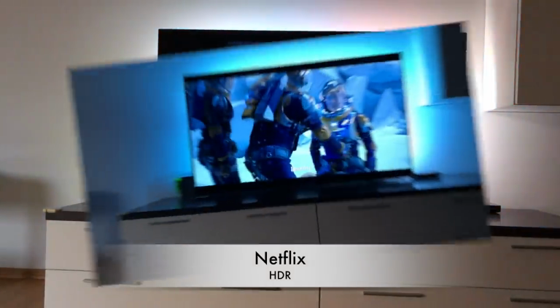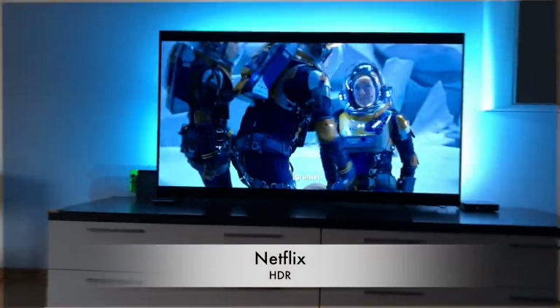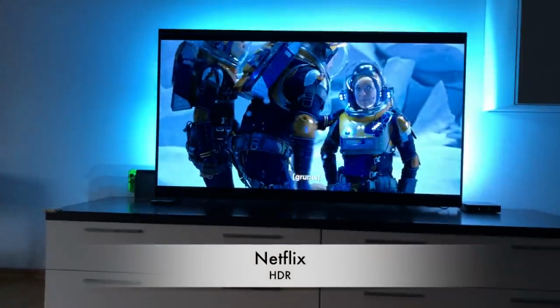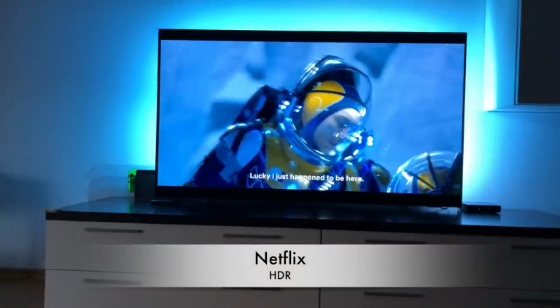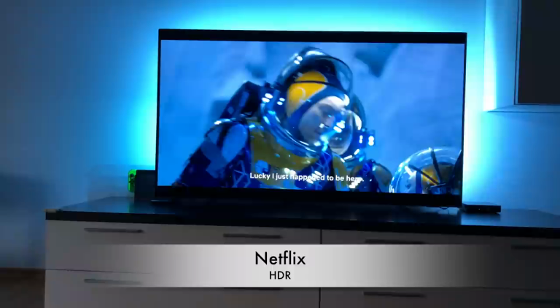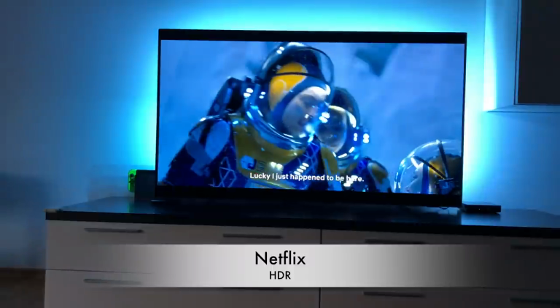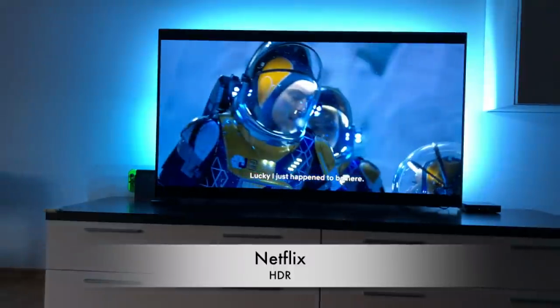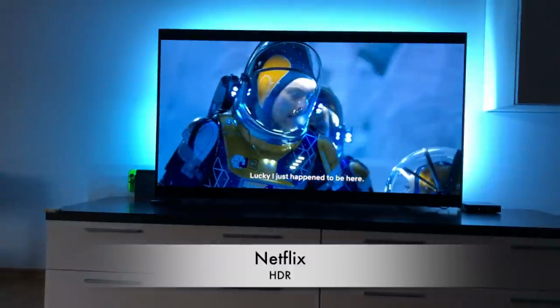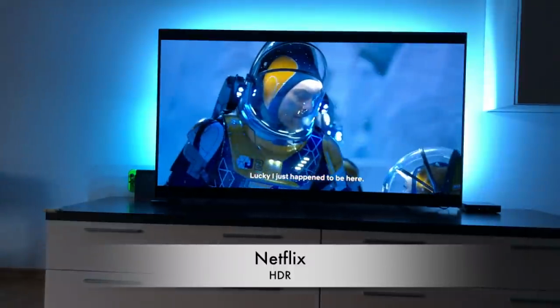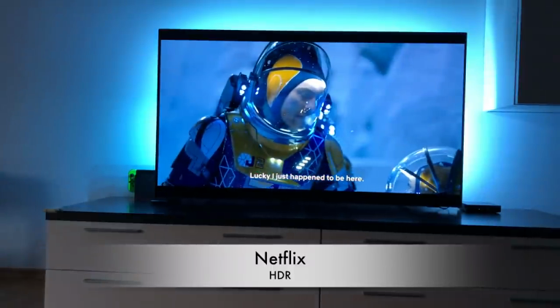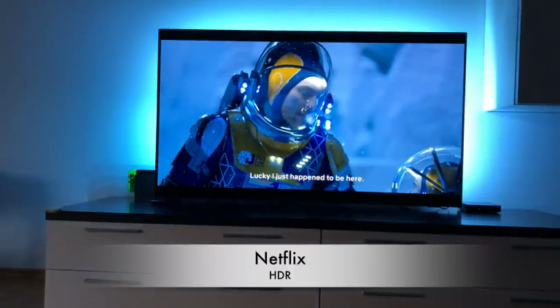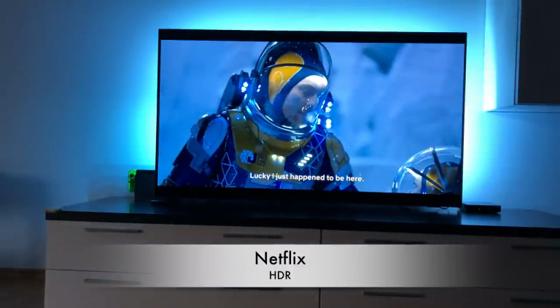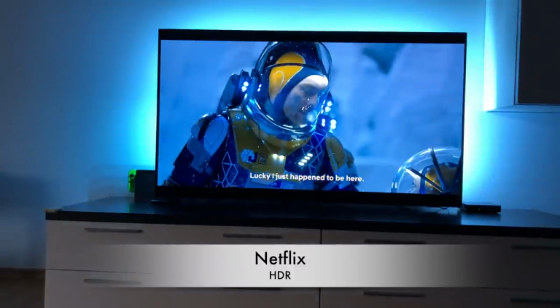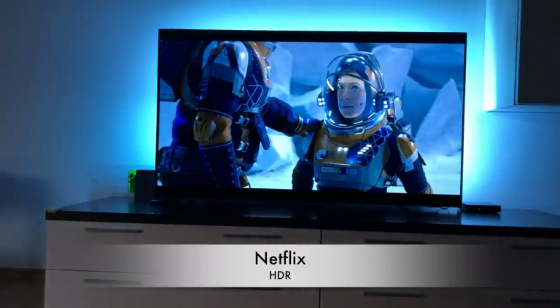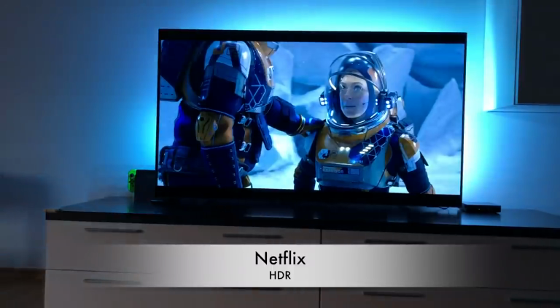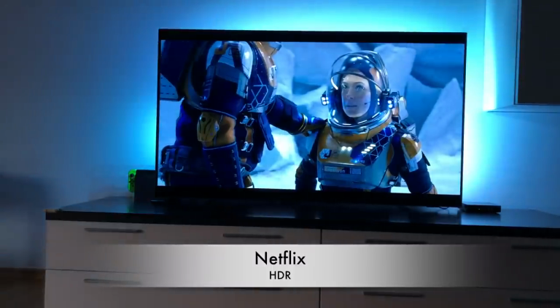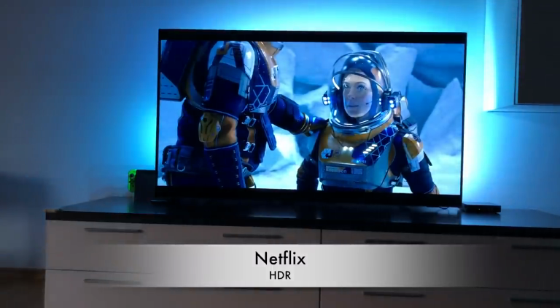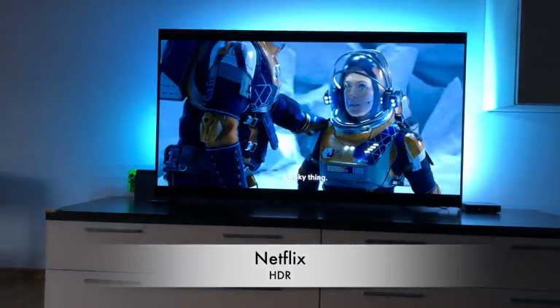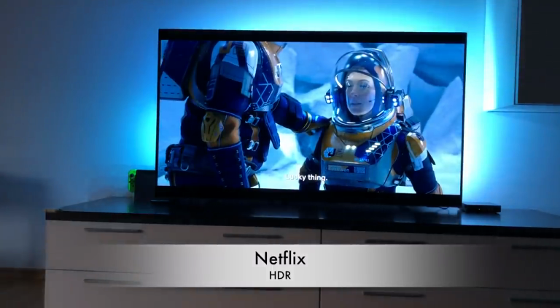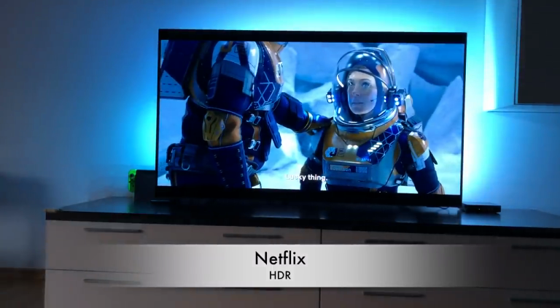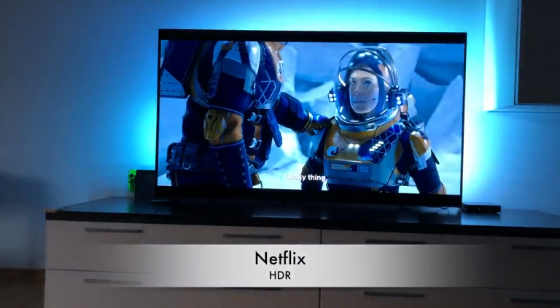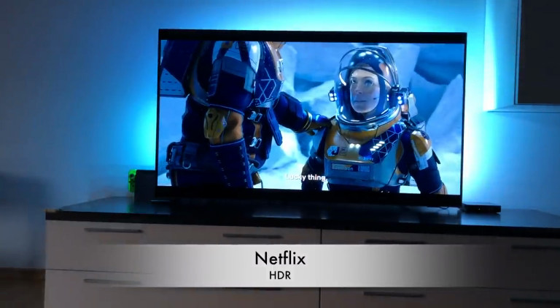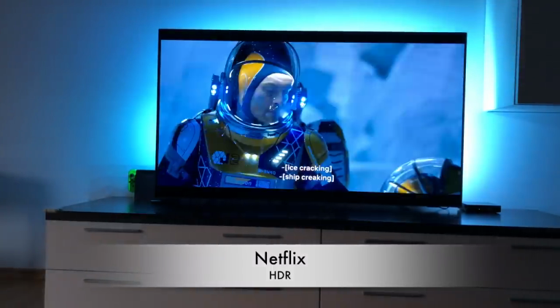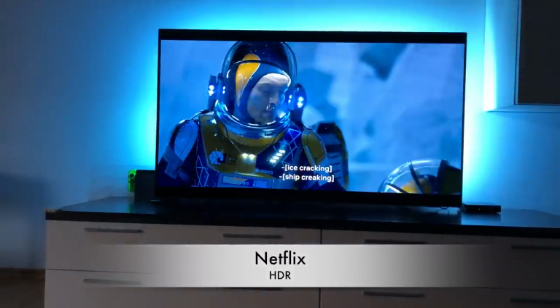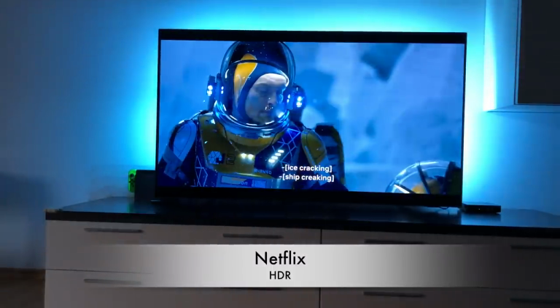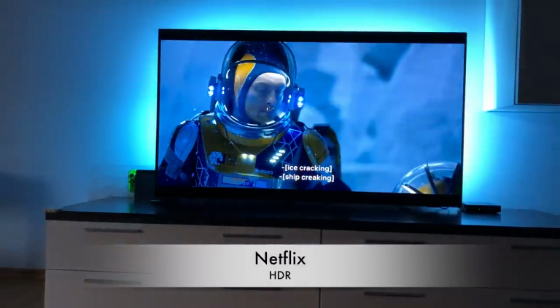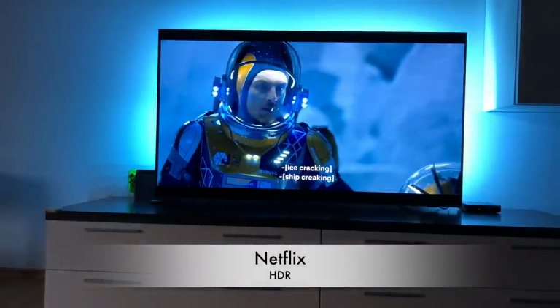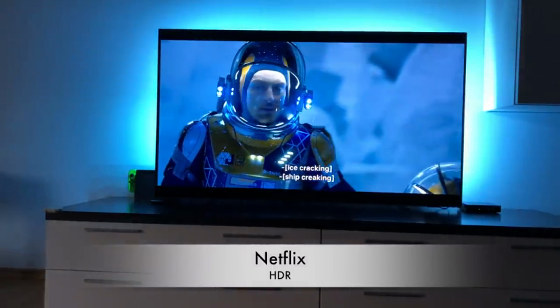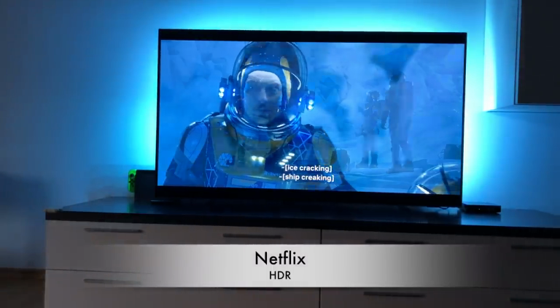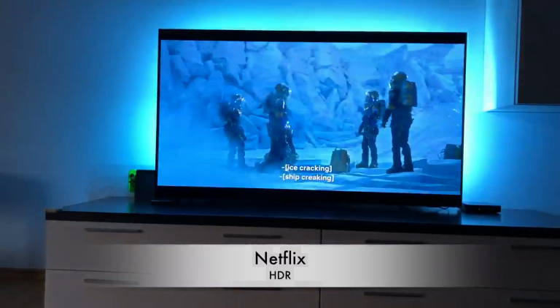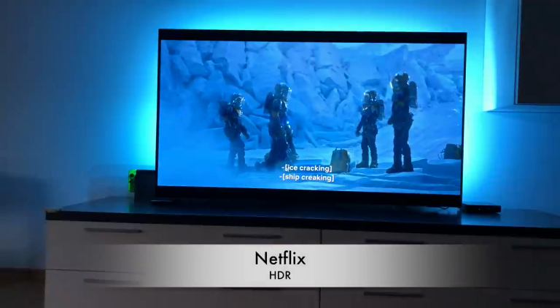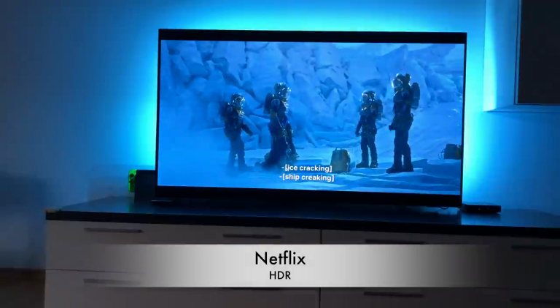The TV series Lost in Space is an excellent example of how great the HDR is.